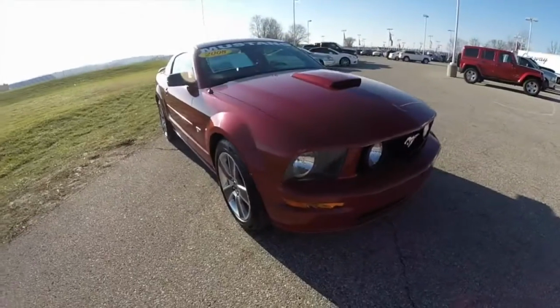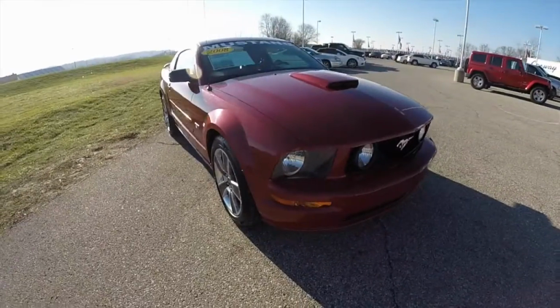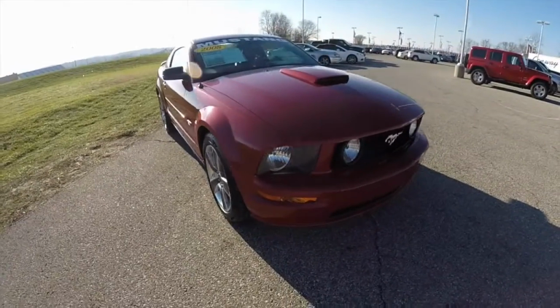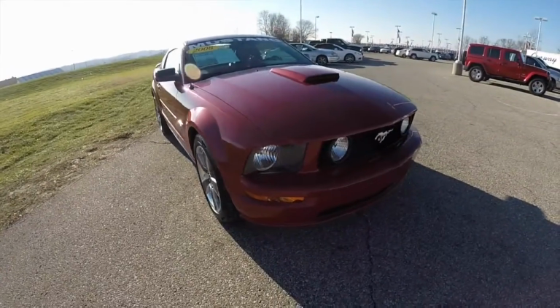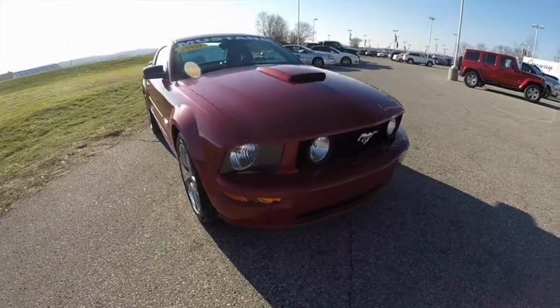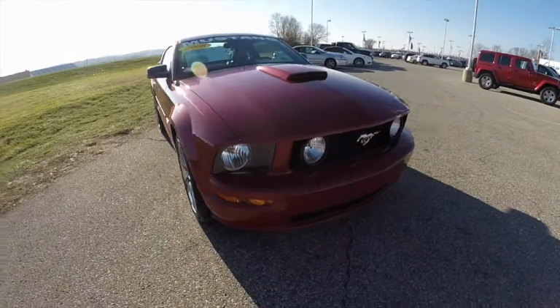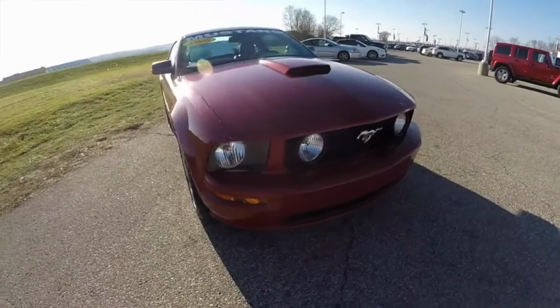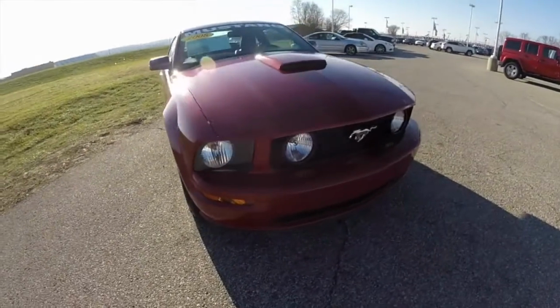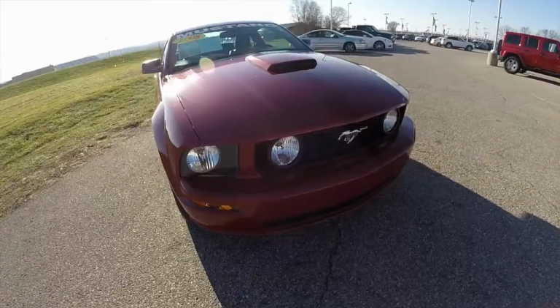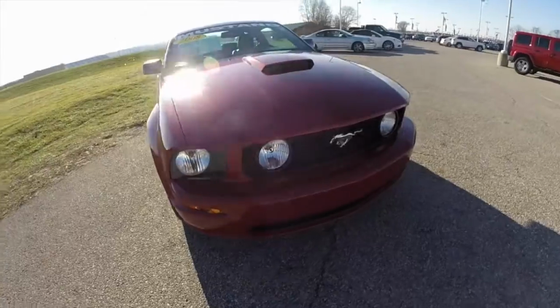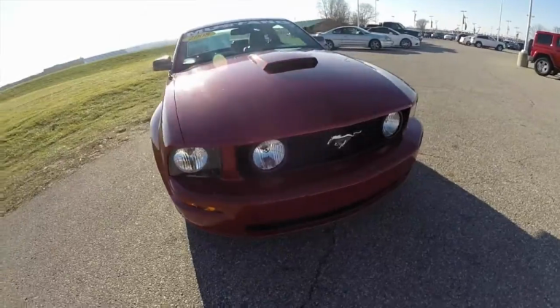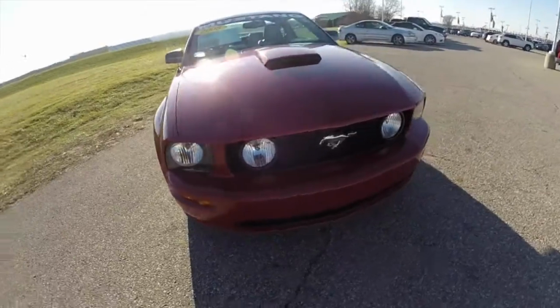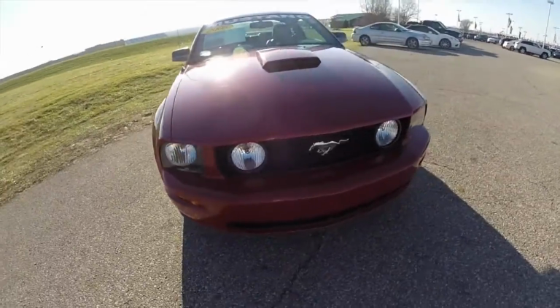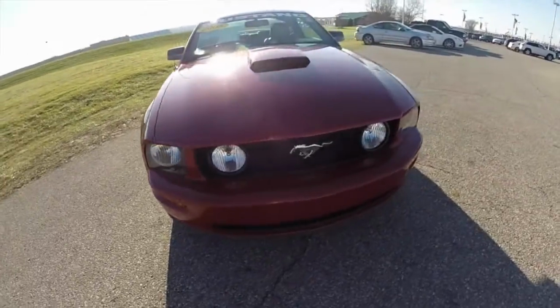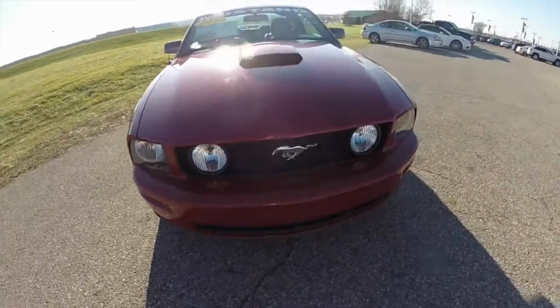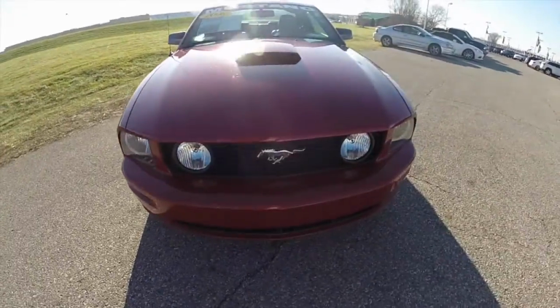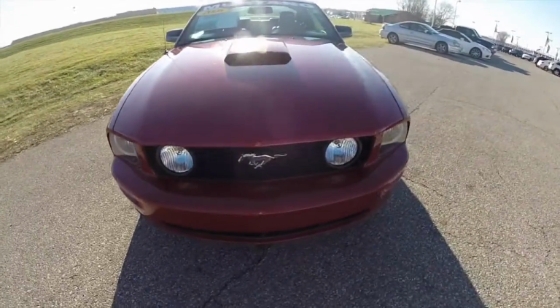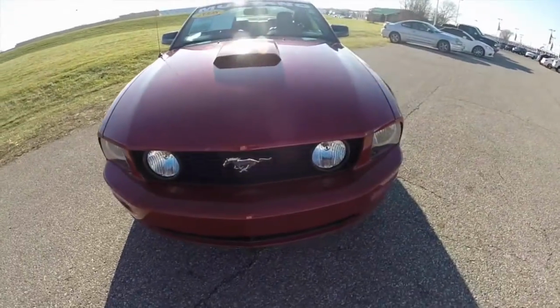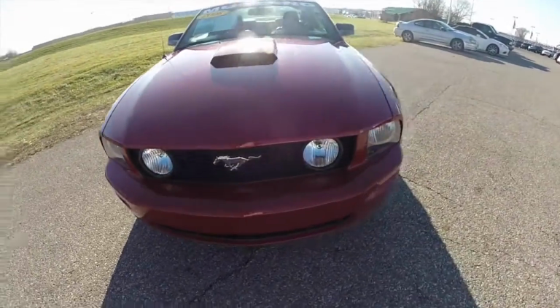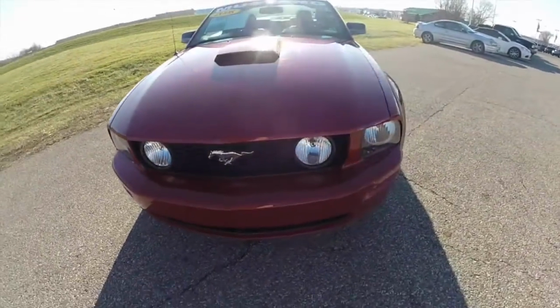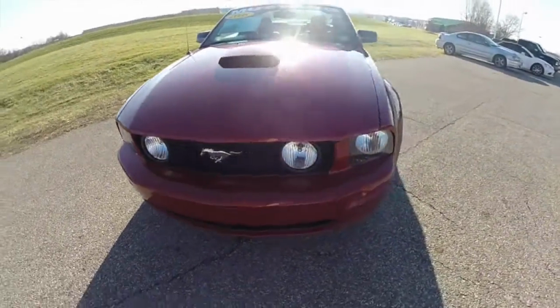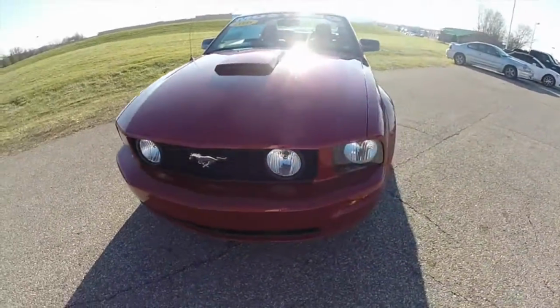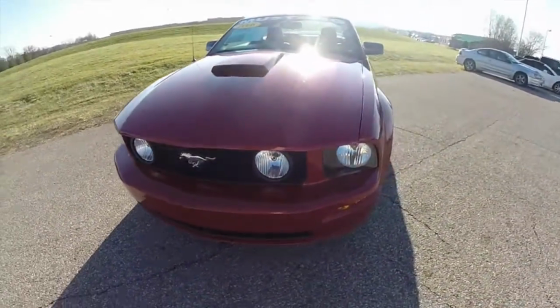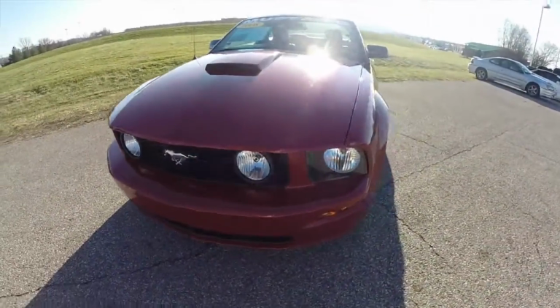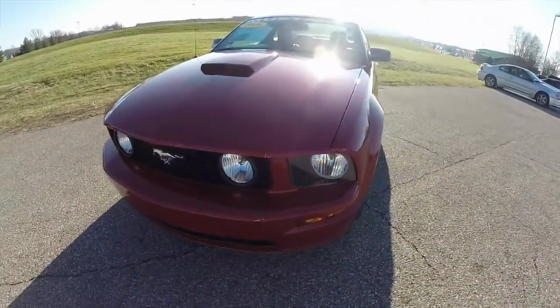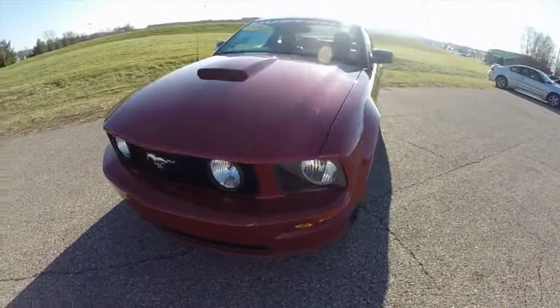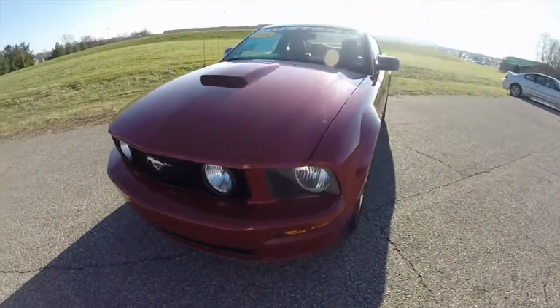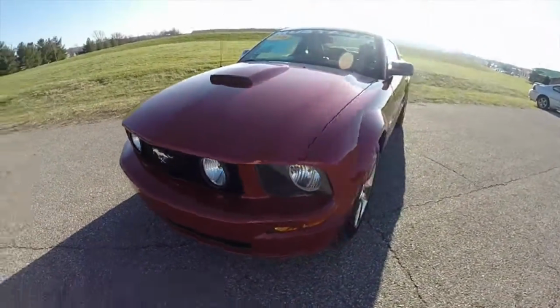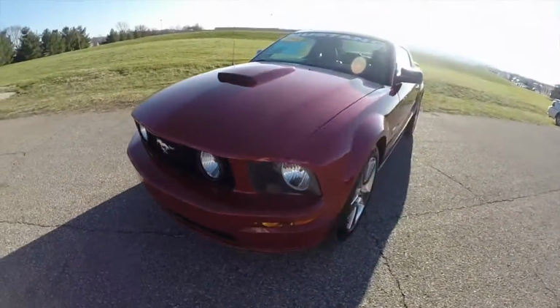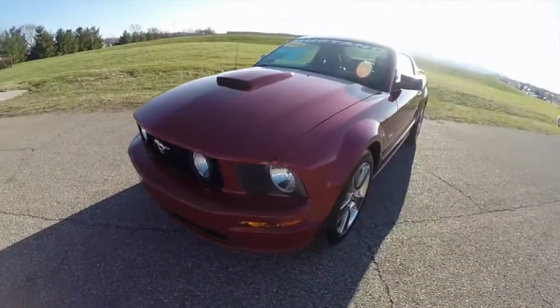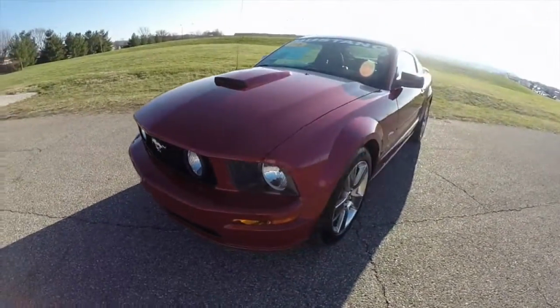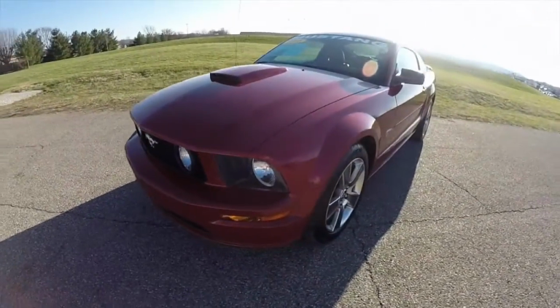Hello everyone. Today we're going to take a quick walk around look at this 2008 Ford Mustang GT.